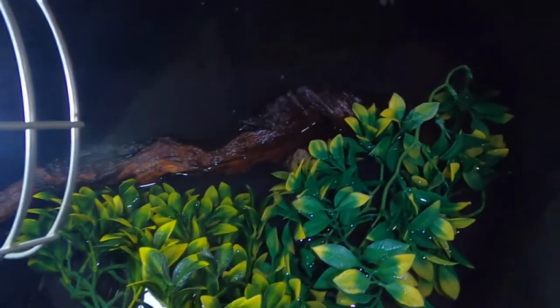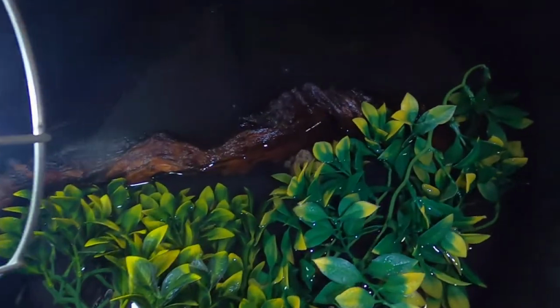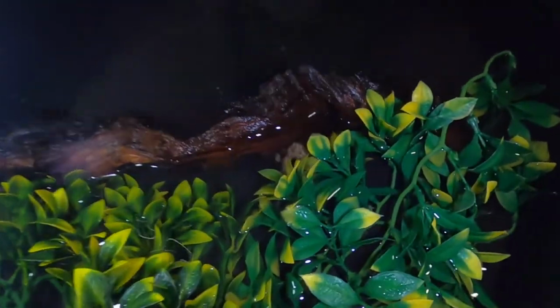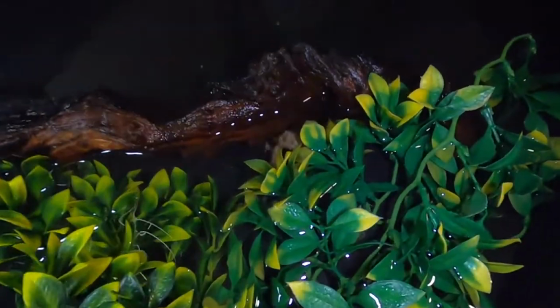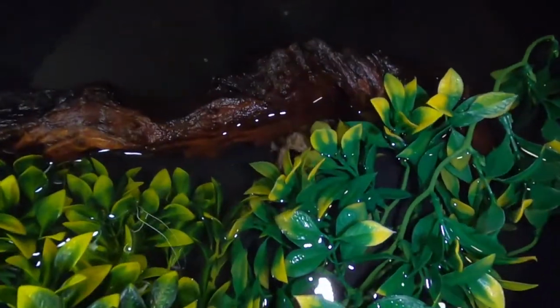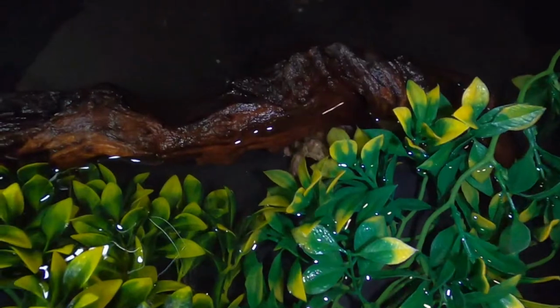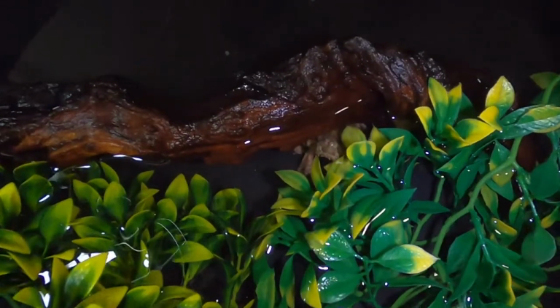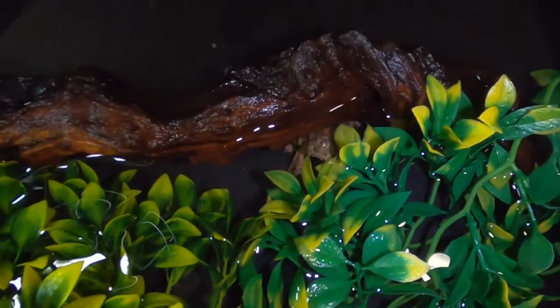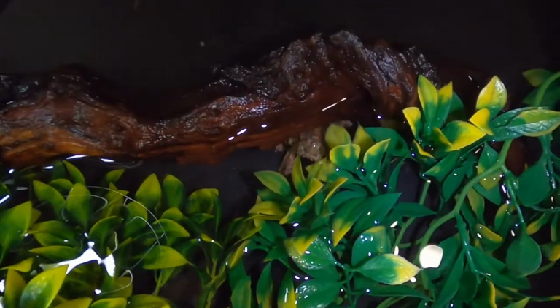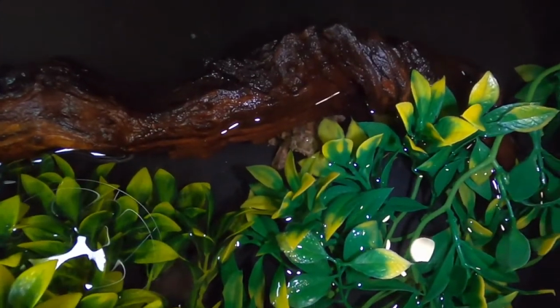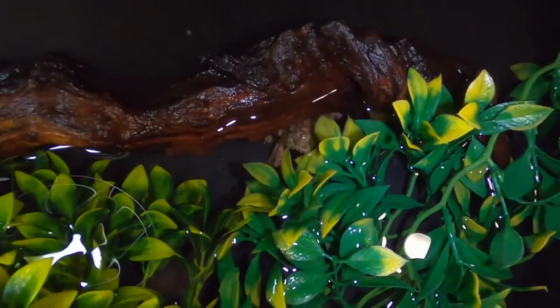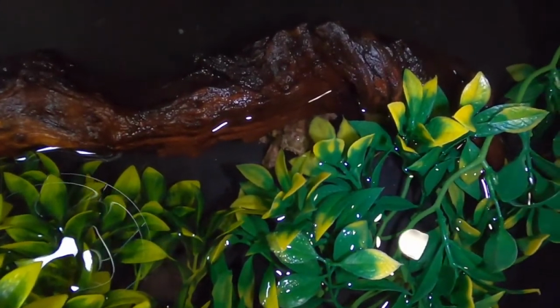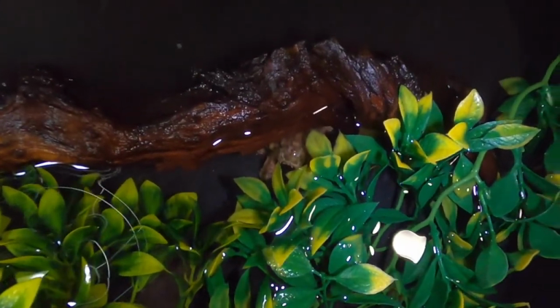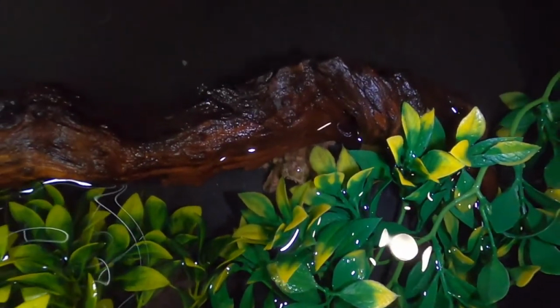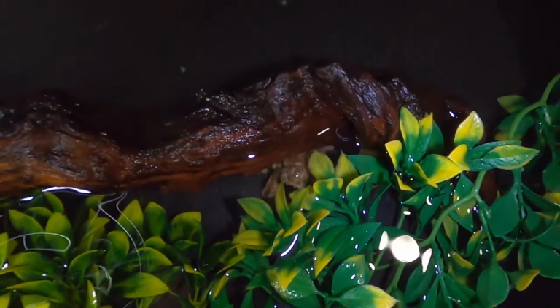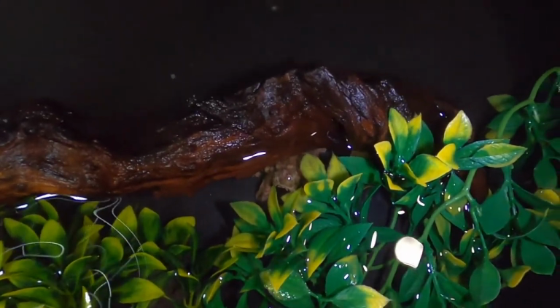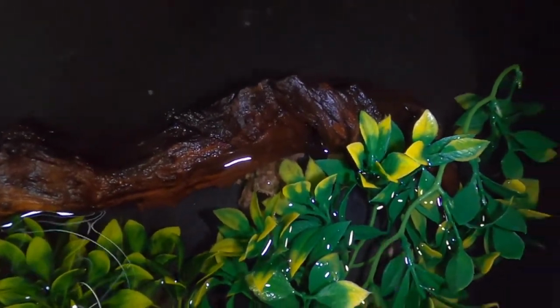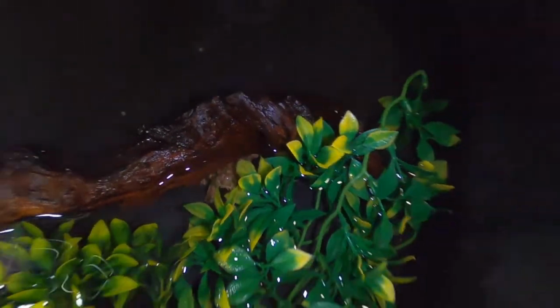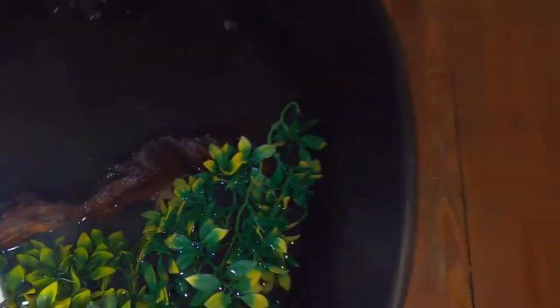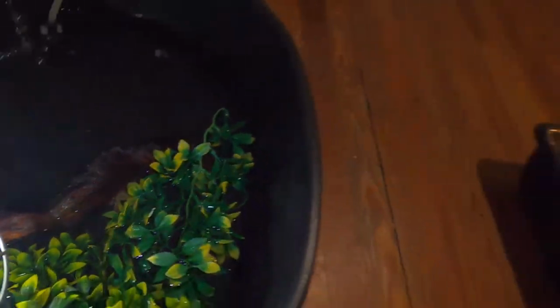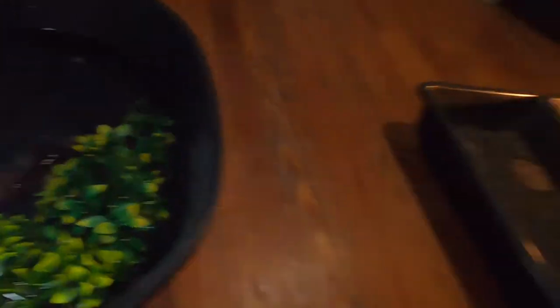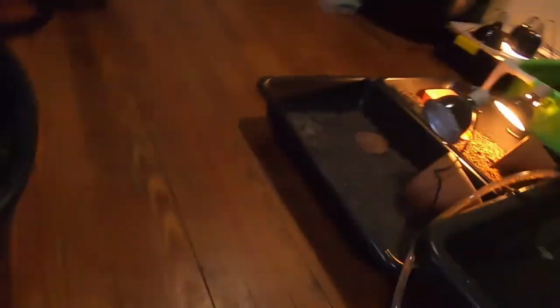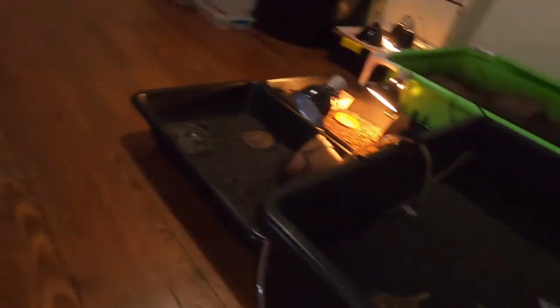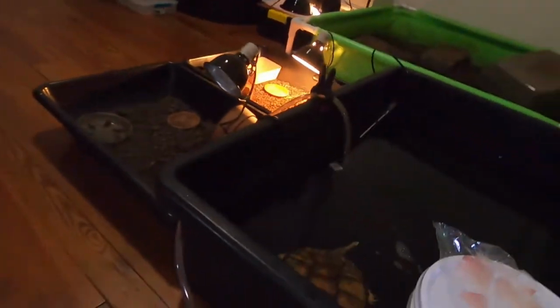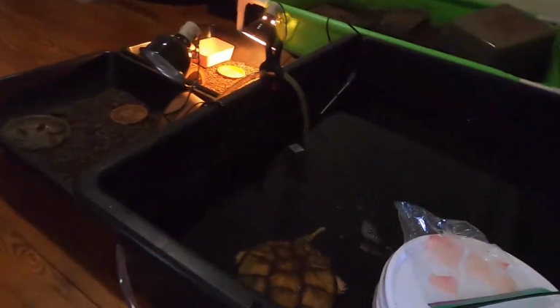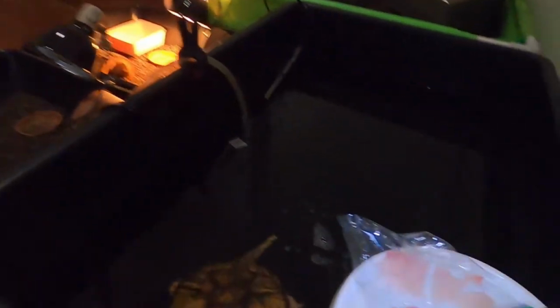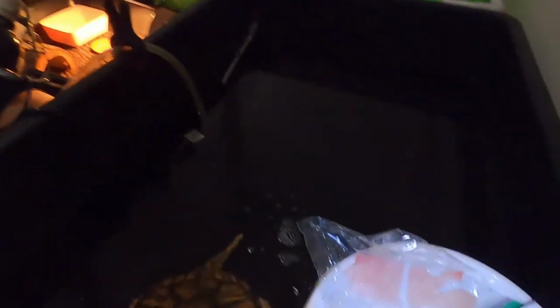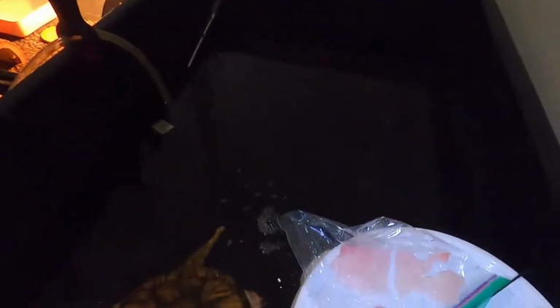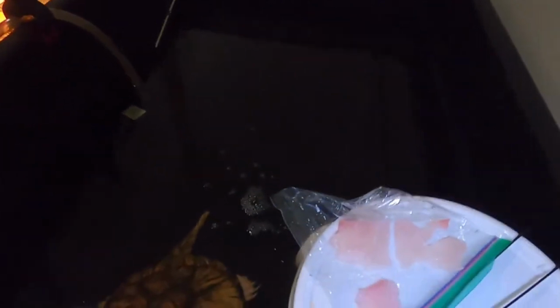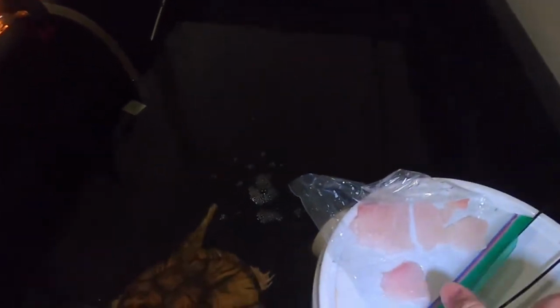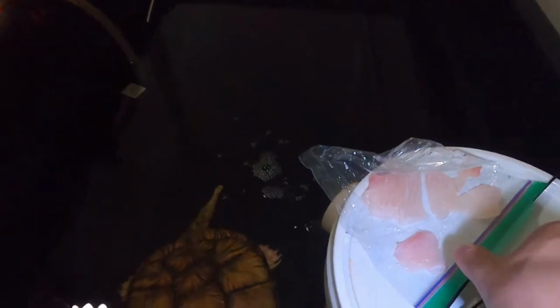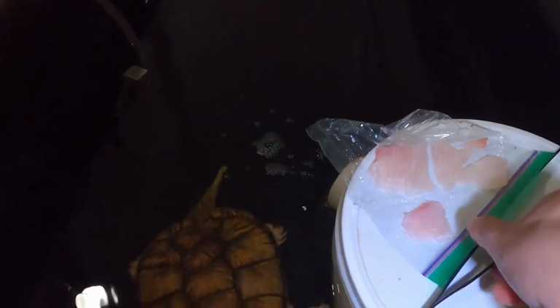As you guys know, alligator snapping turtles have that little worm-like tongue that they use to lure fish into their mouth. I can't wait to see him do that and catch some of these fish. But a lot of these guys are really small, so I'm hoping most of them get to grow up and reproduce in here so we have a bunch of guppies. Look at that one down there — that one is really tiny. He's just been looking around. Look who came up to say hi — he went and poked his head up.